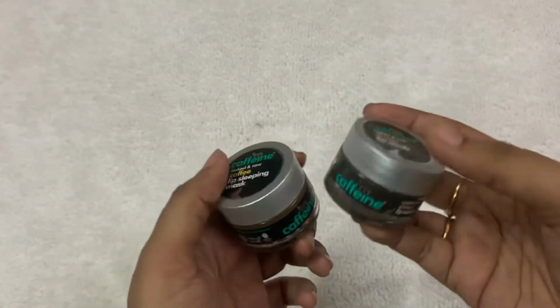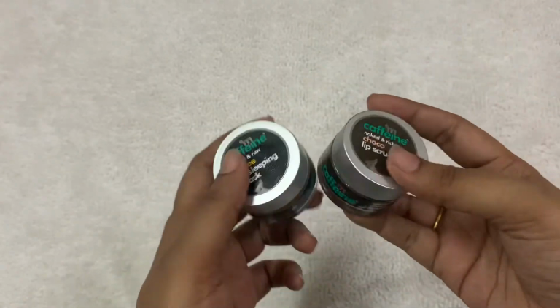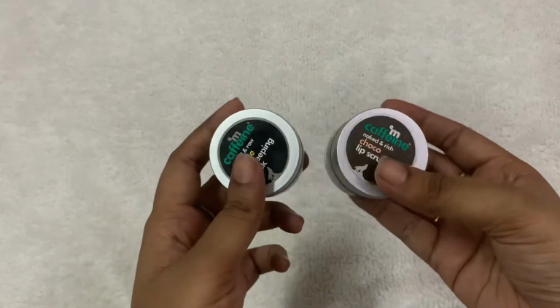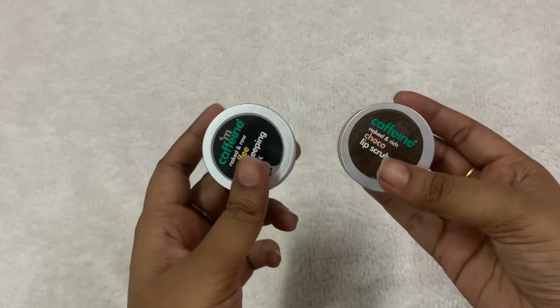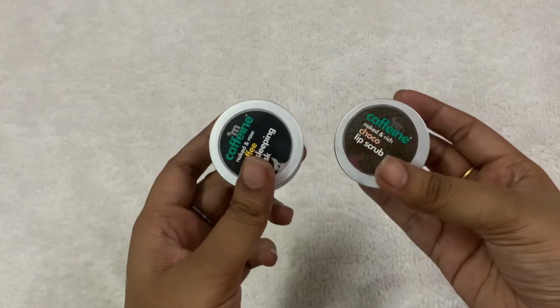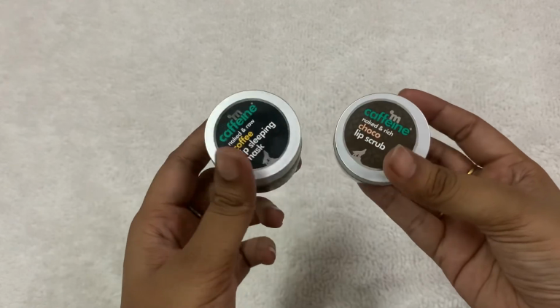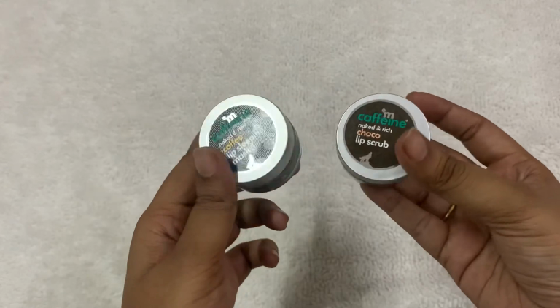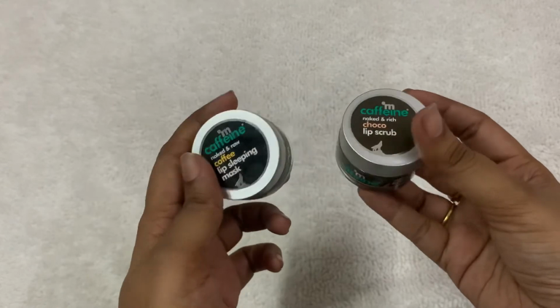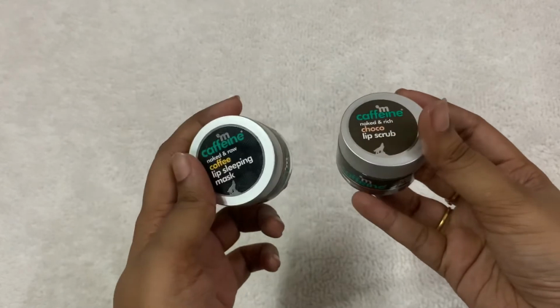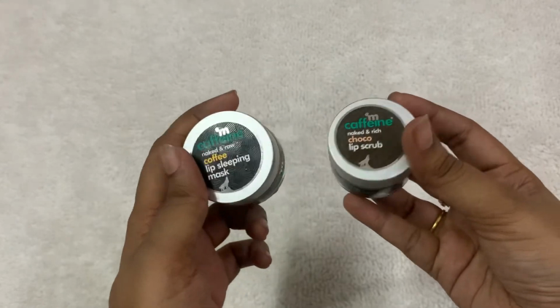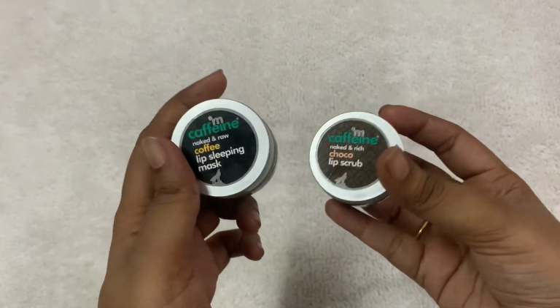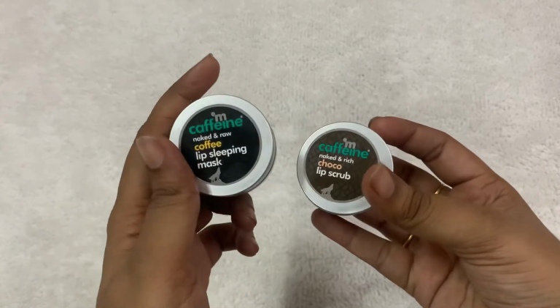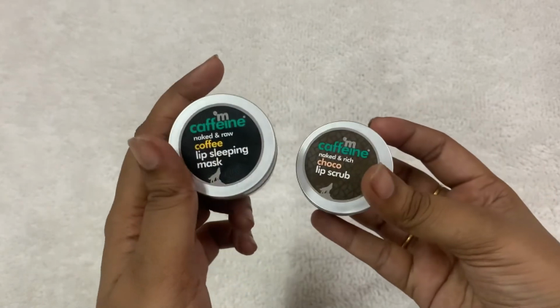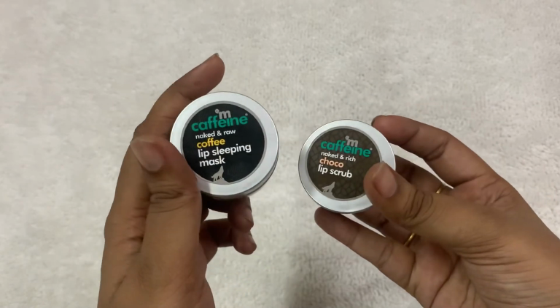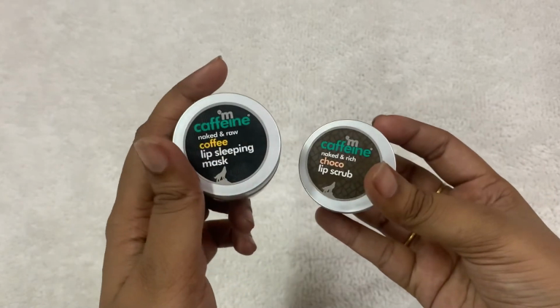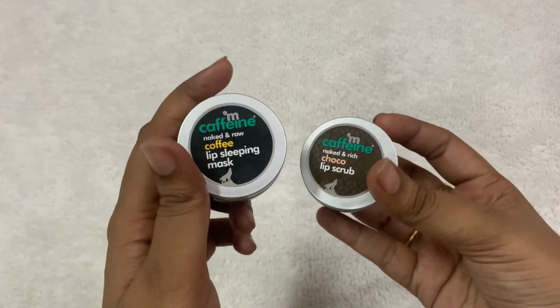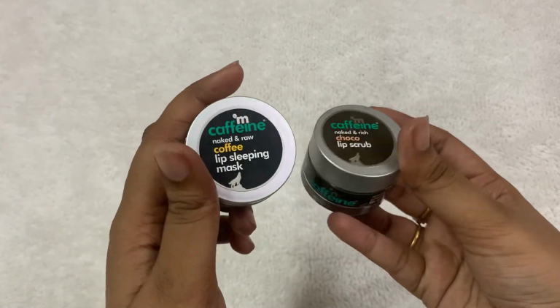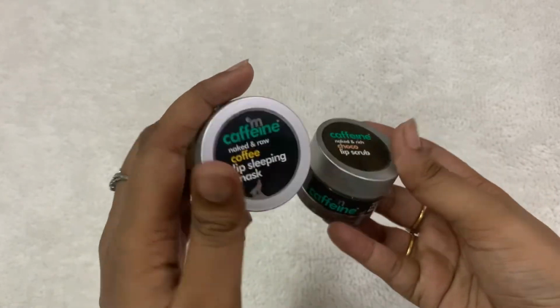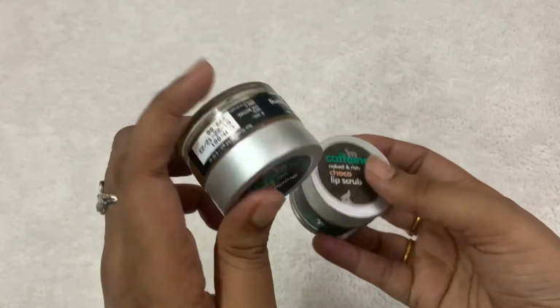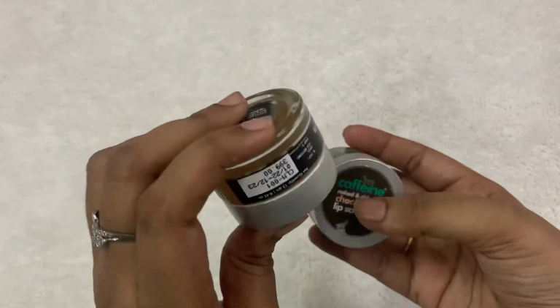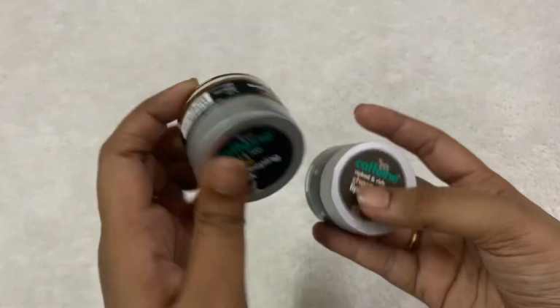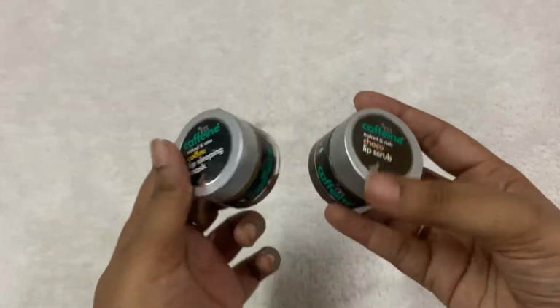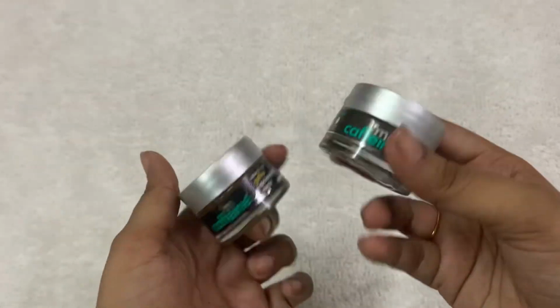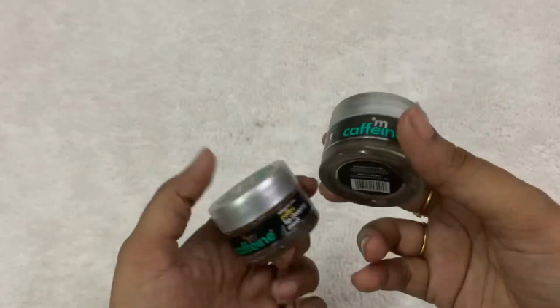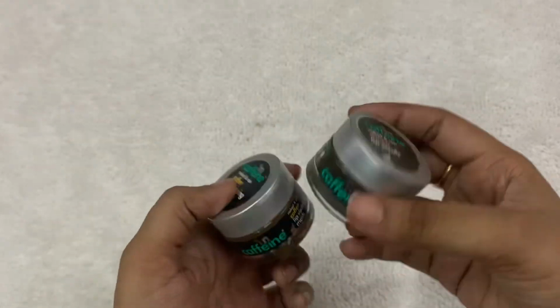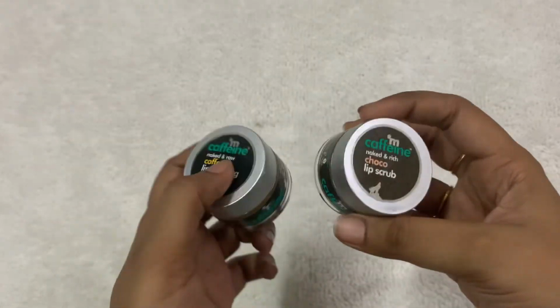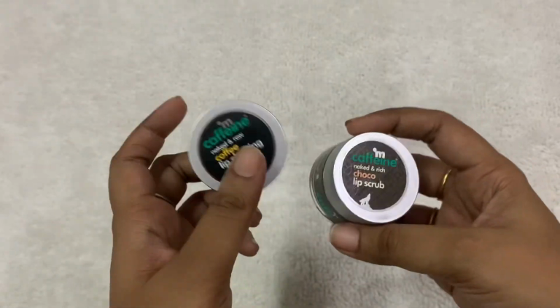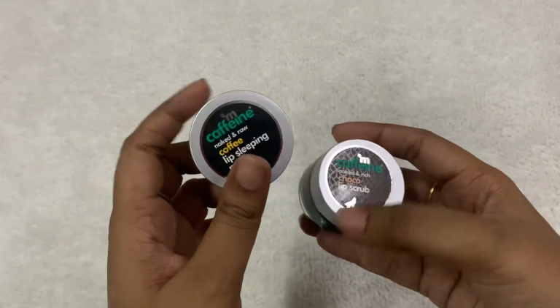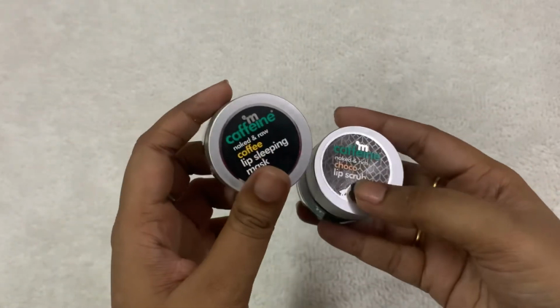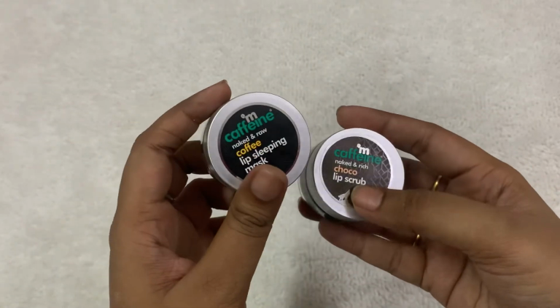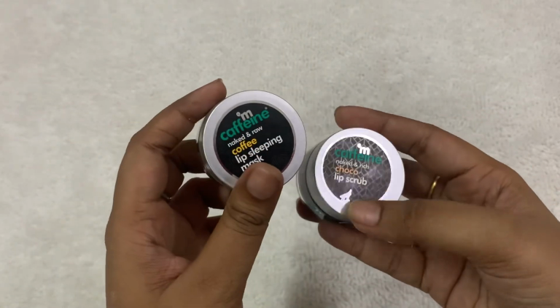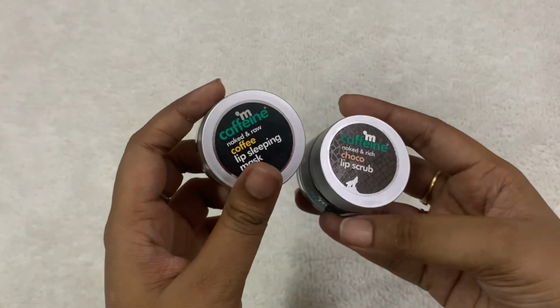Do try these products and let me know in the reviews. Thank you!